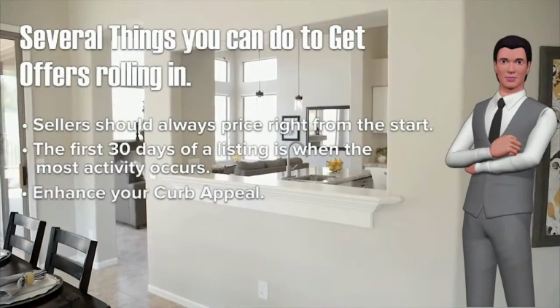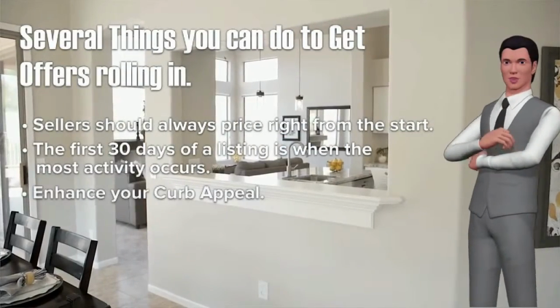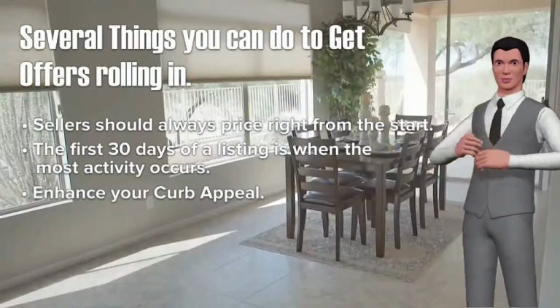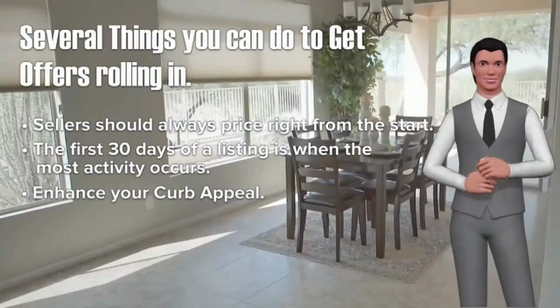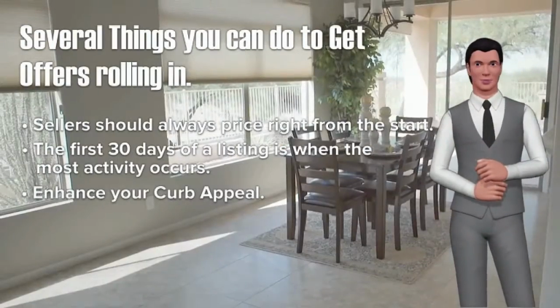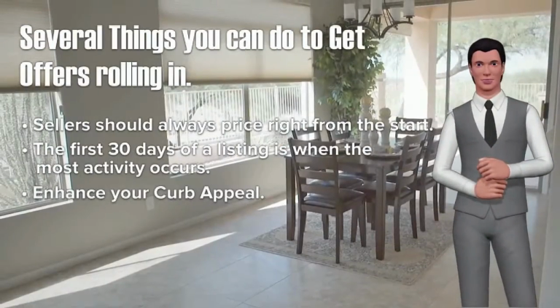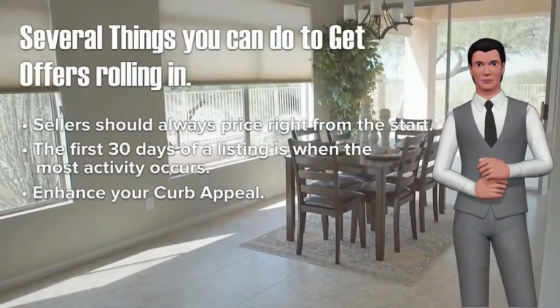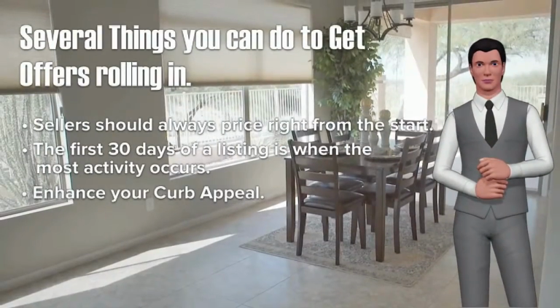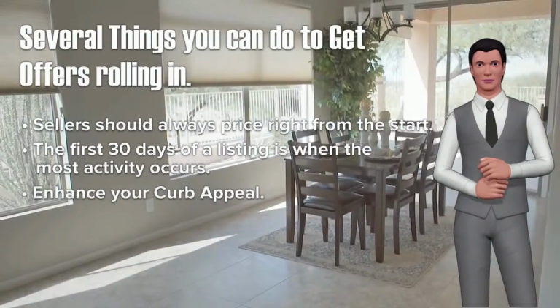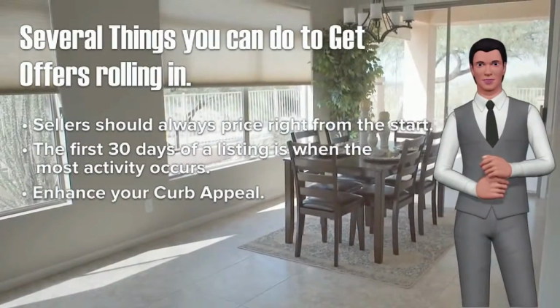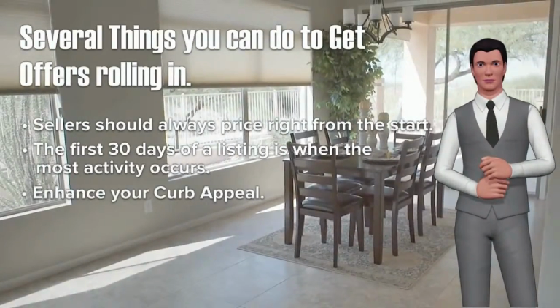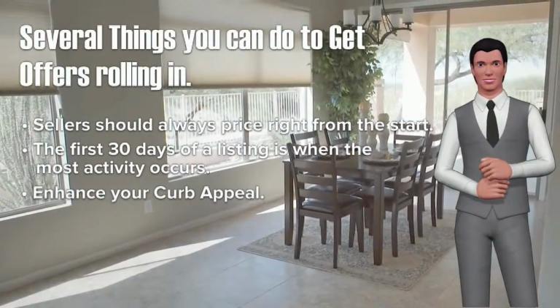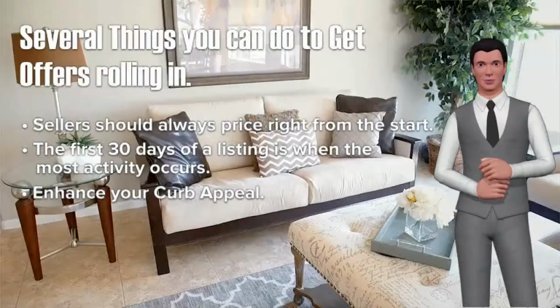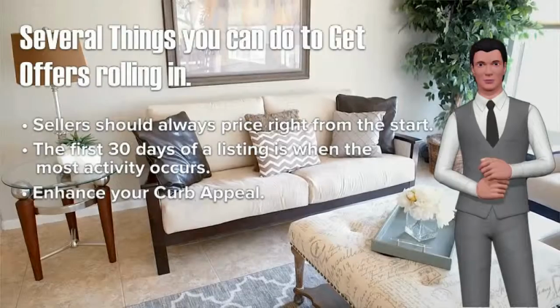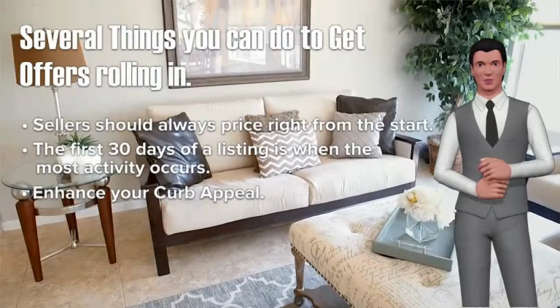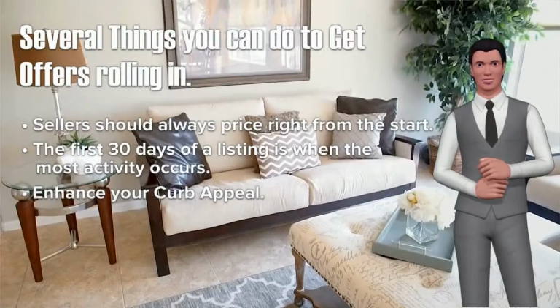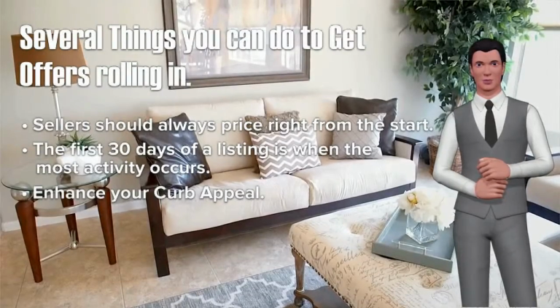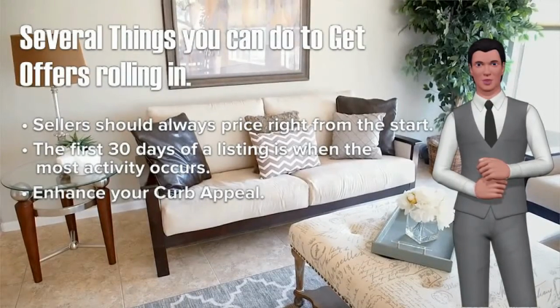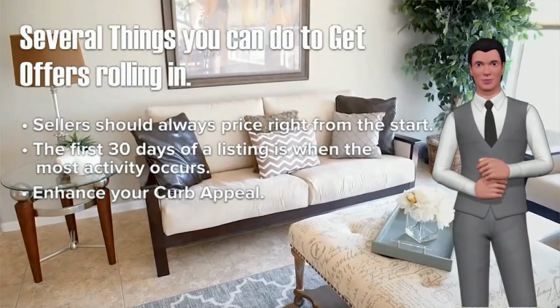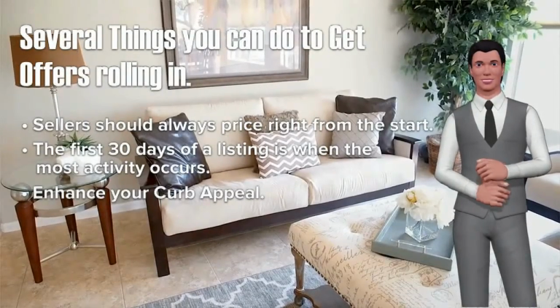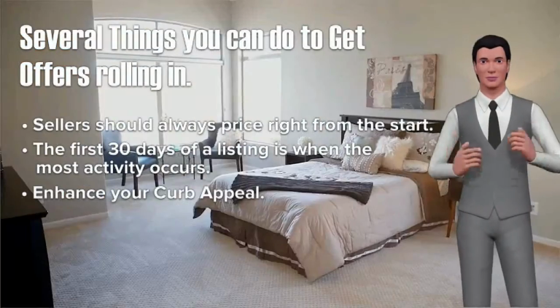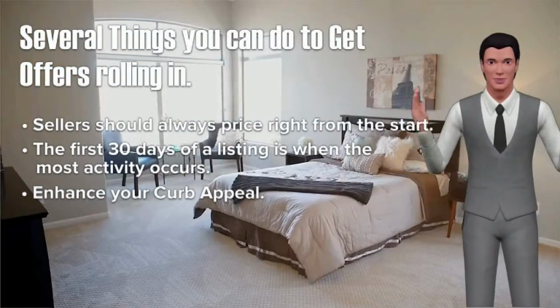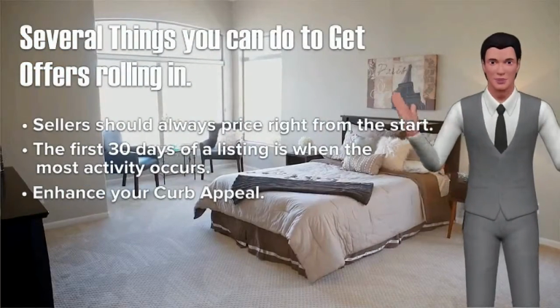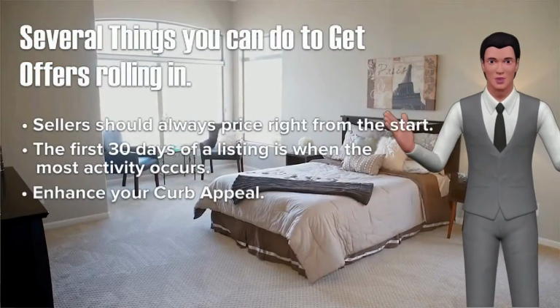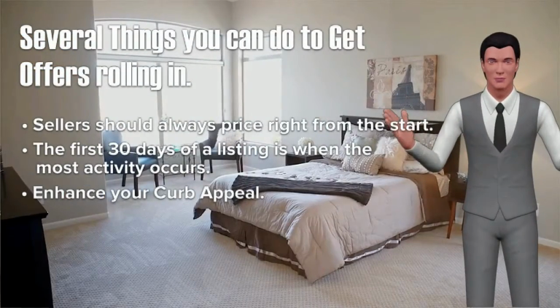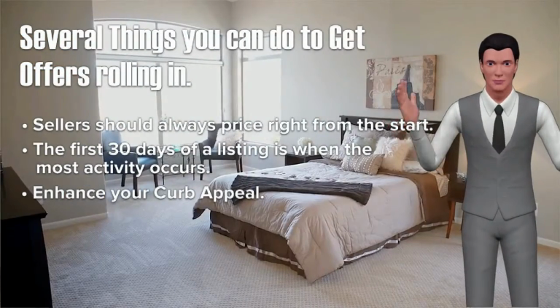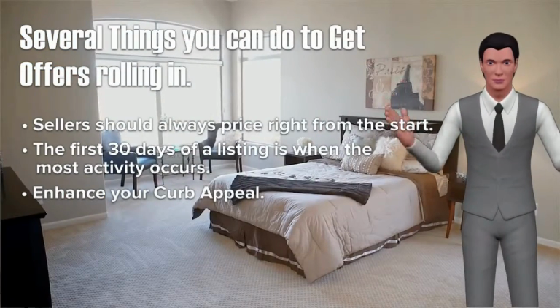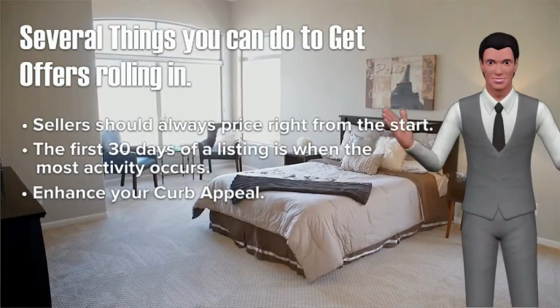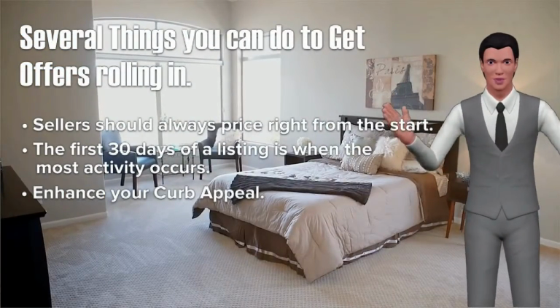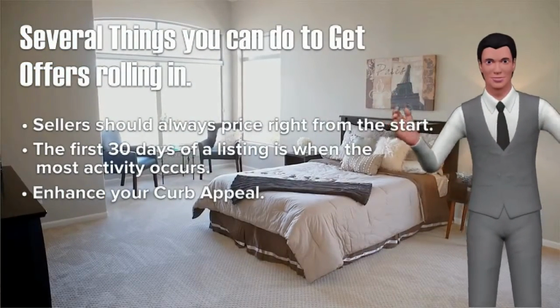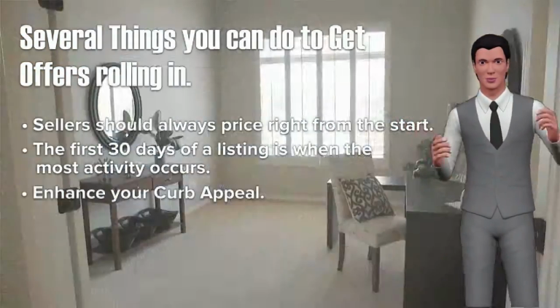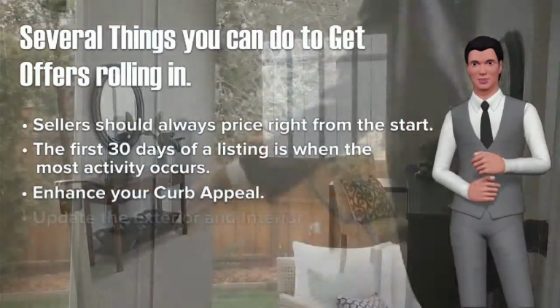Enhance your curb appeal. Prospective buyers form an opinion from the moment they spot the home. Curb appeal is everything.